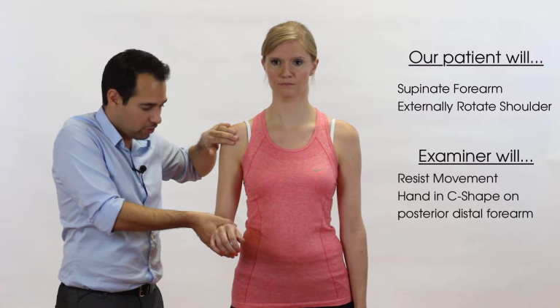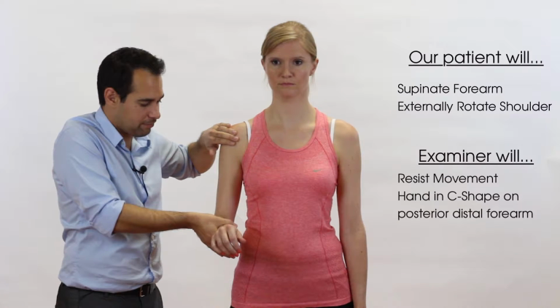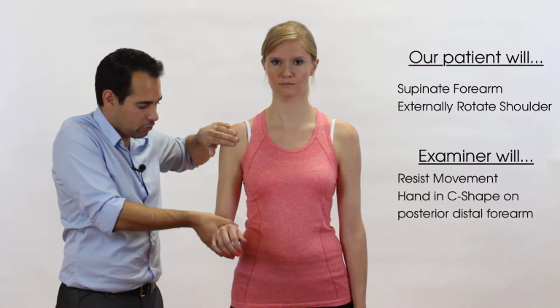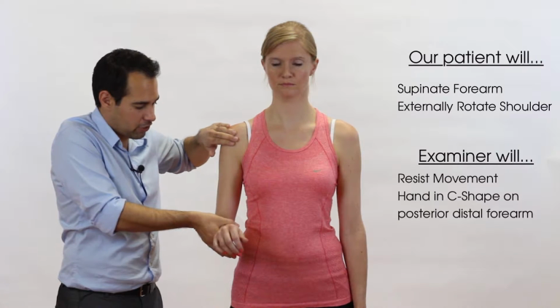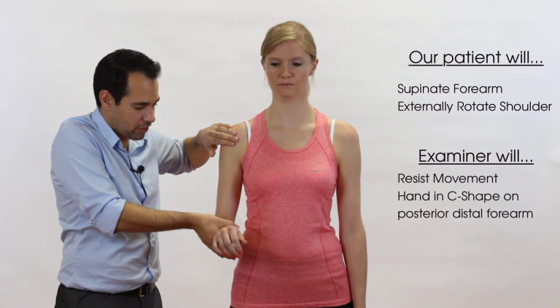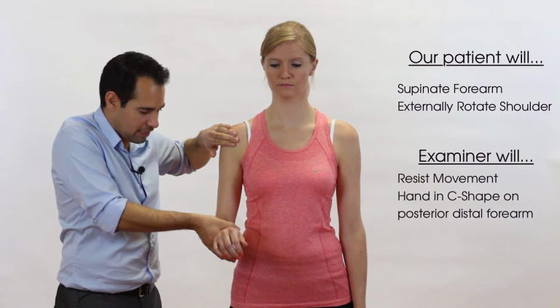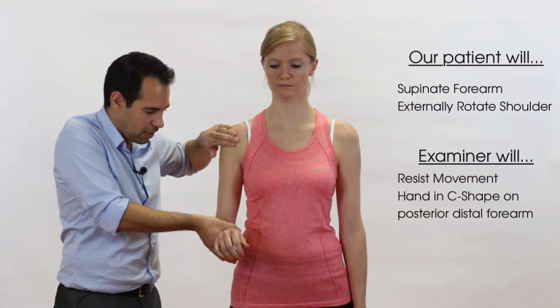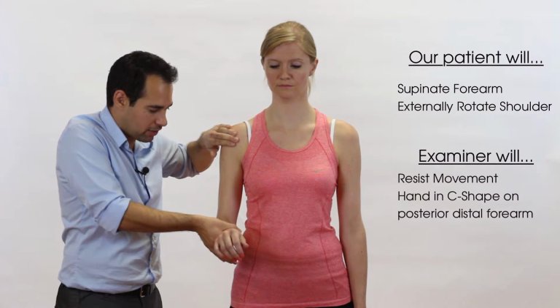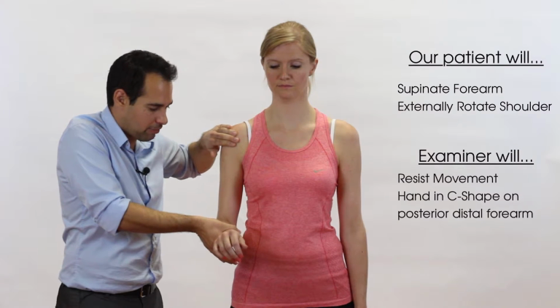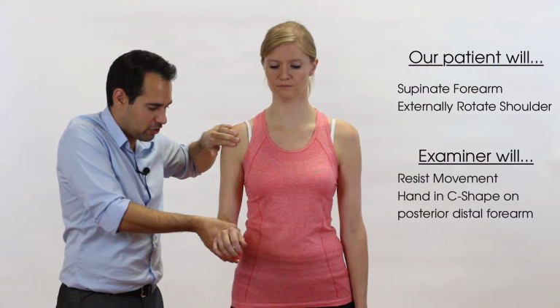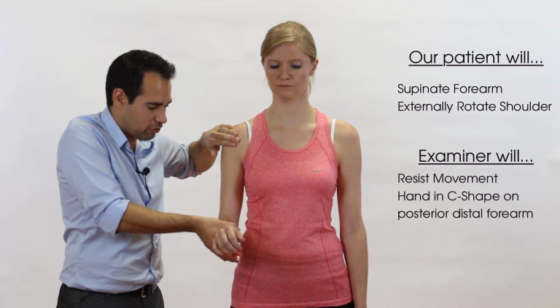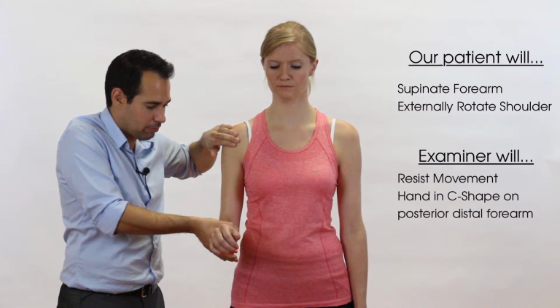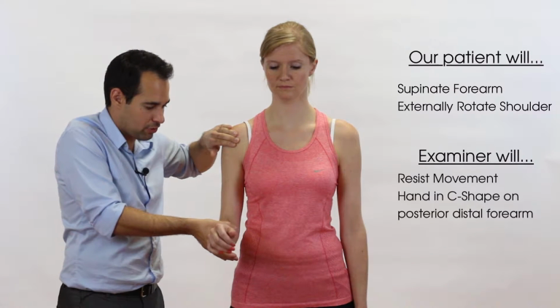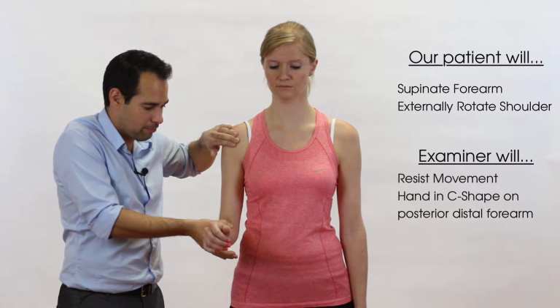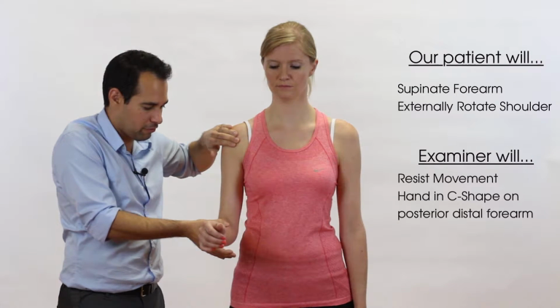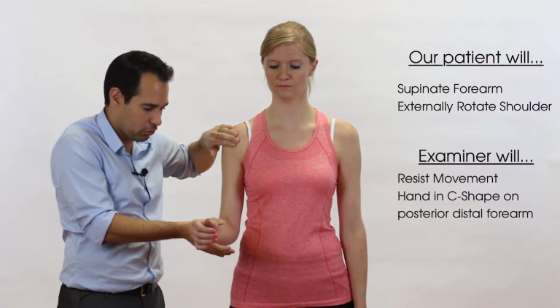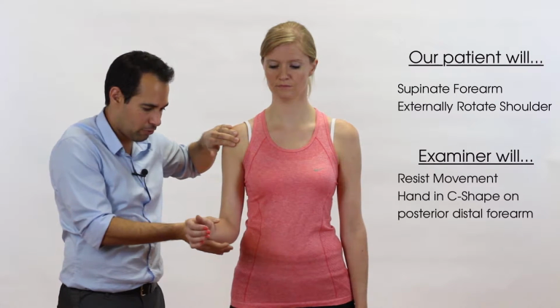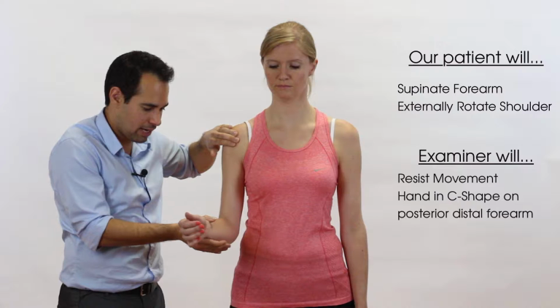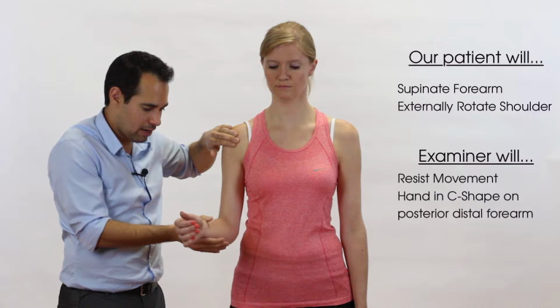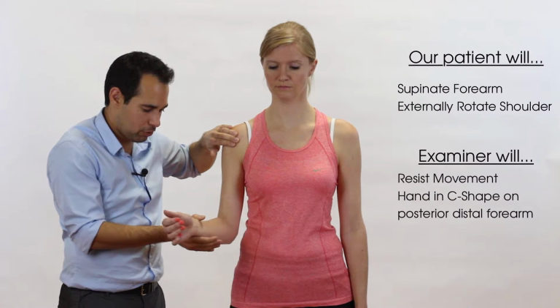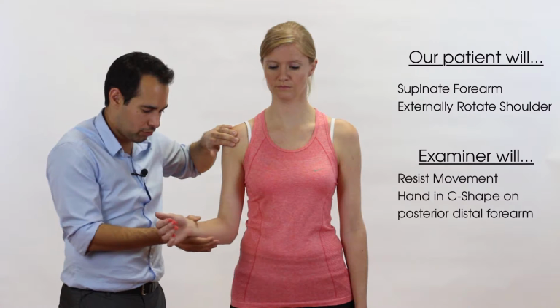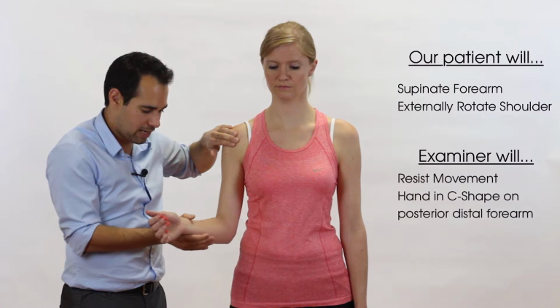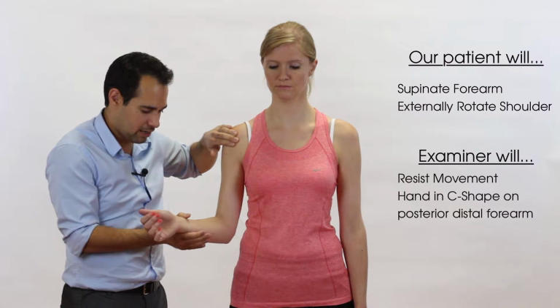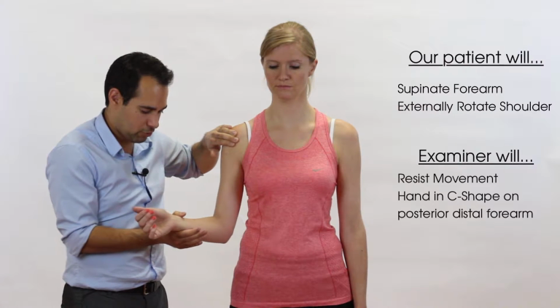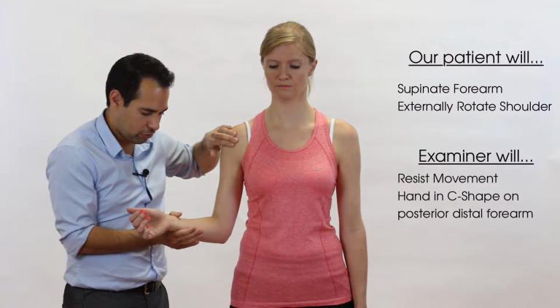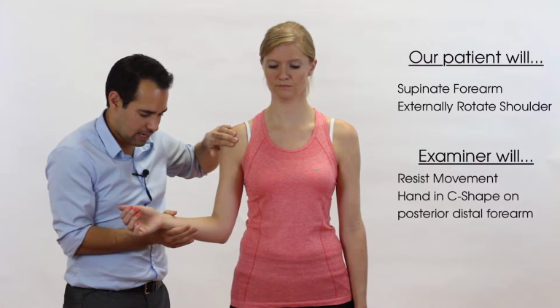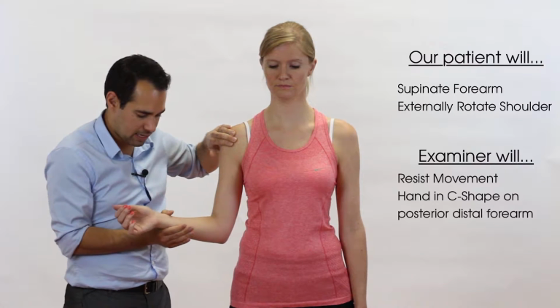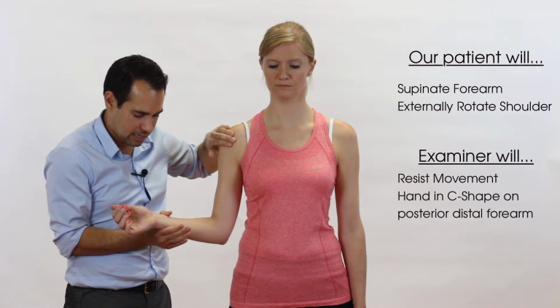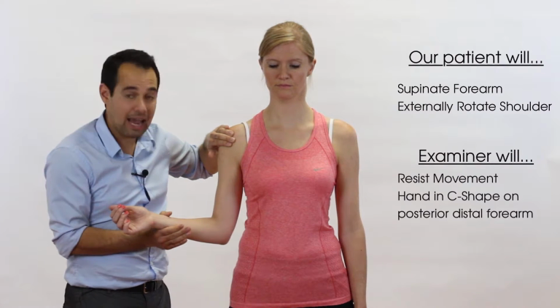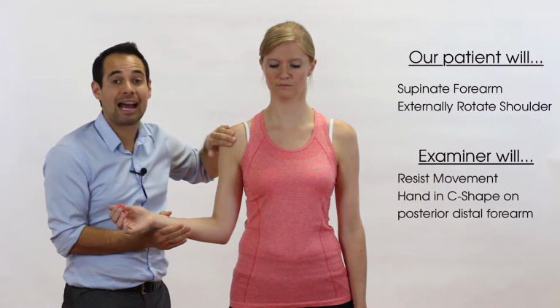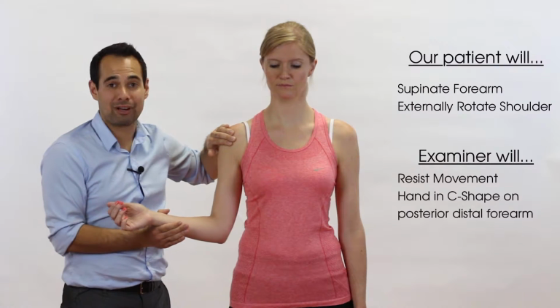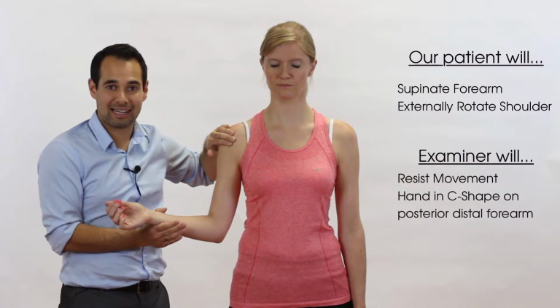So we're going to do the test by asking our patient to reproduce that movement — push away — and relax.